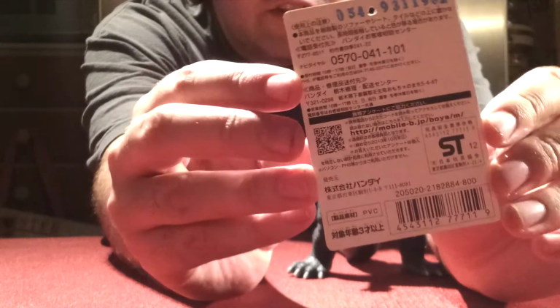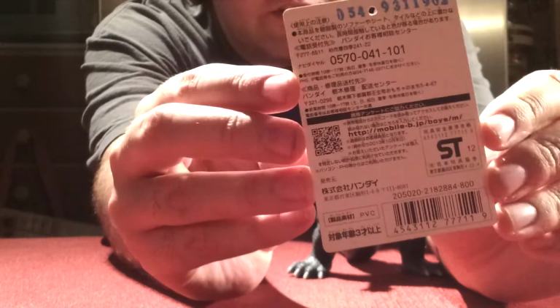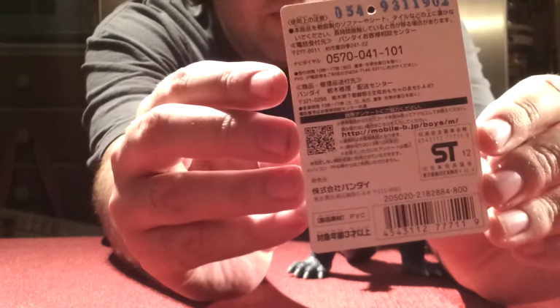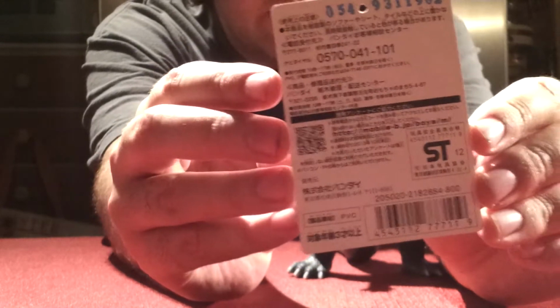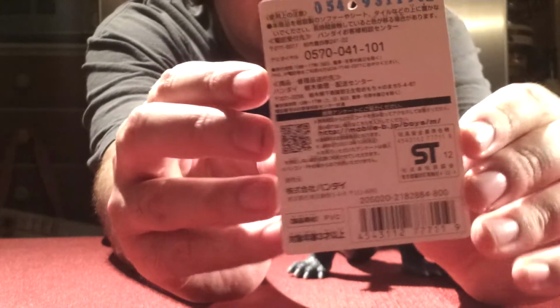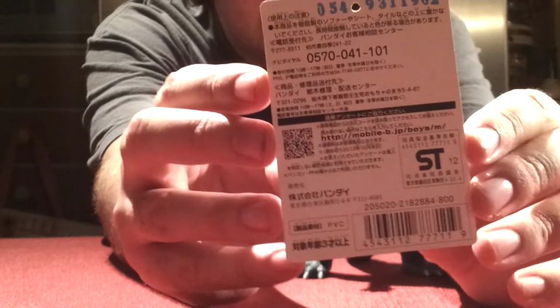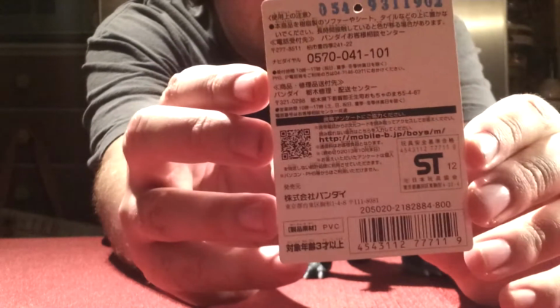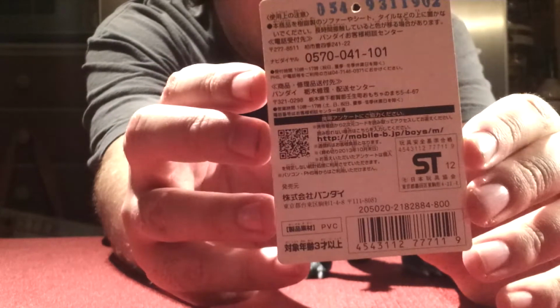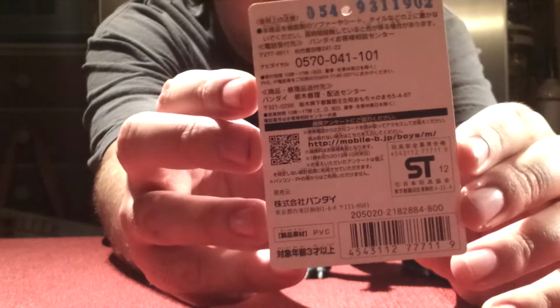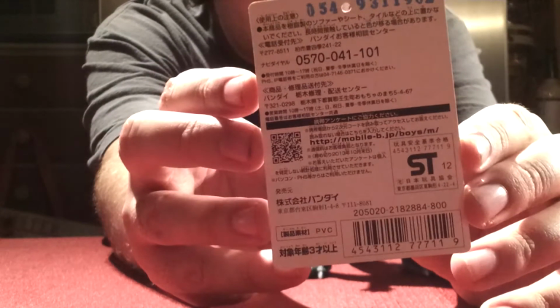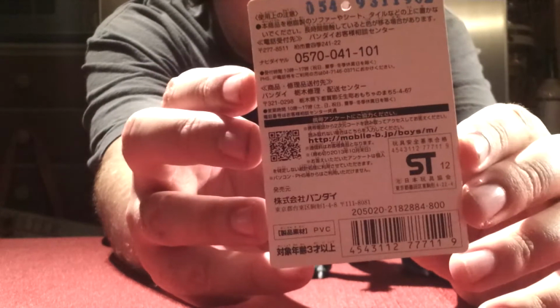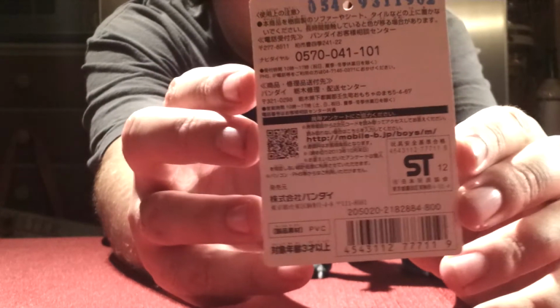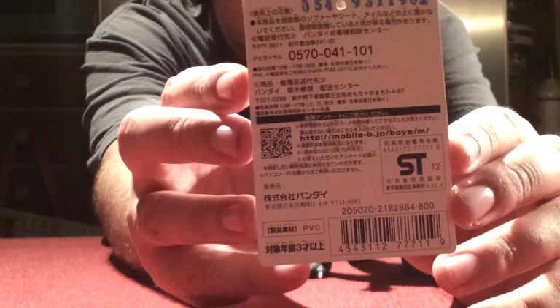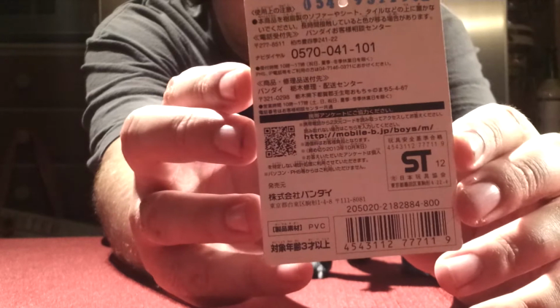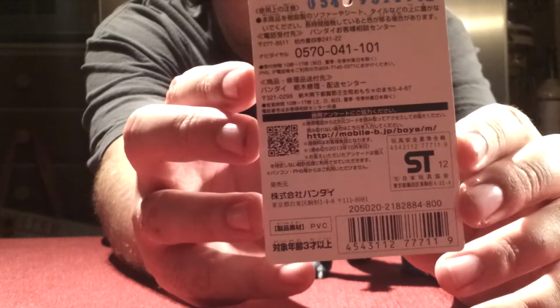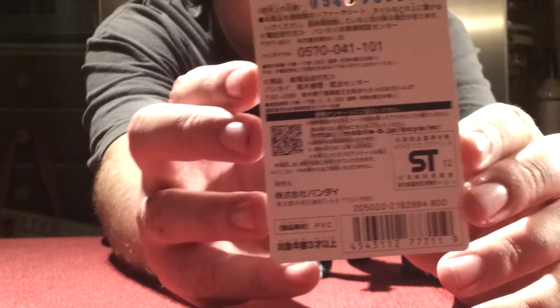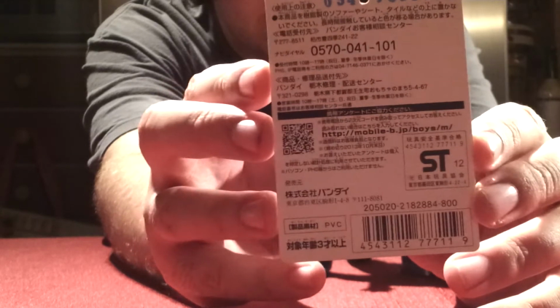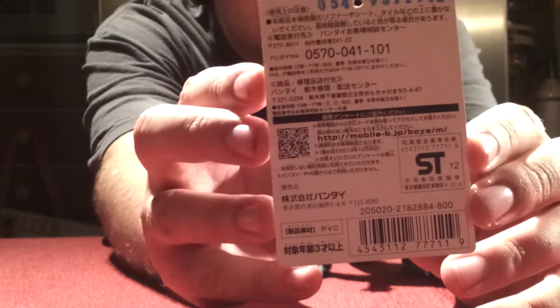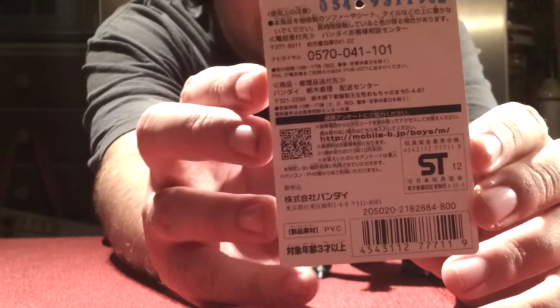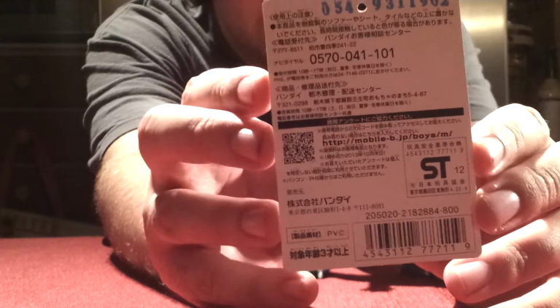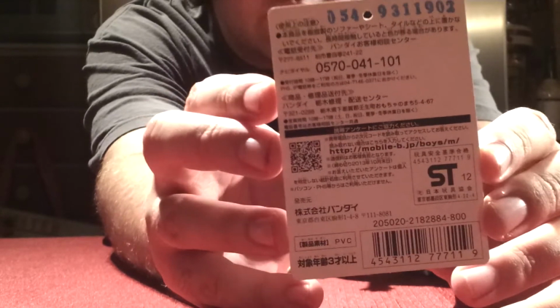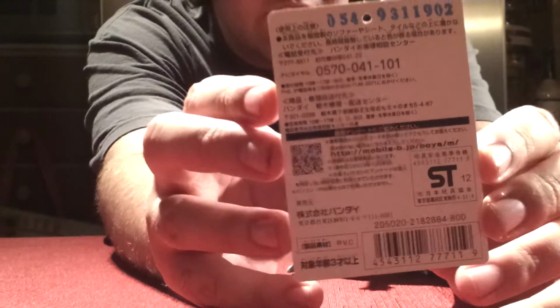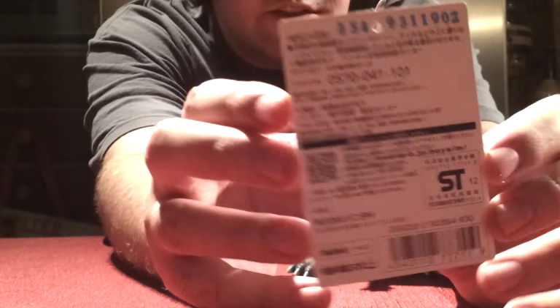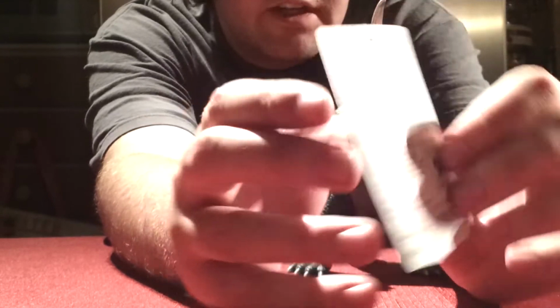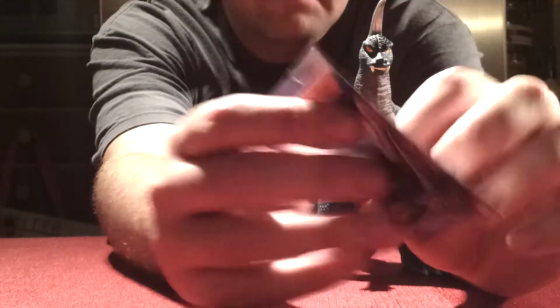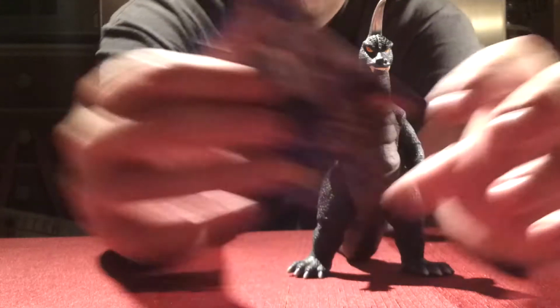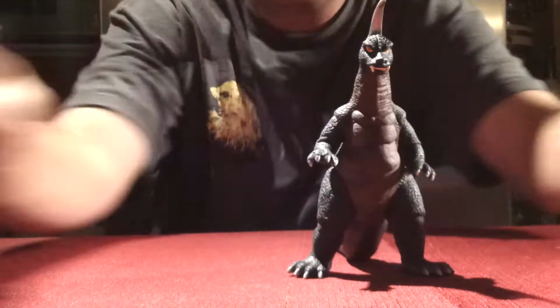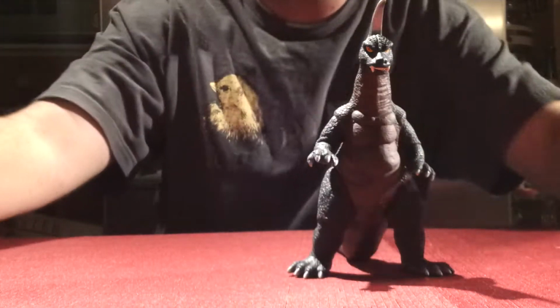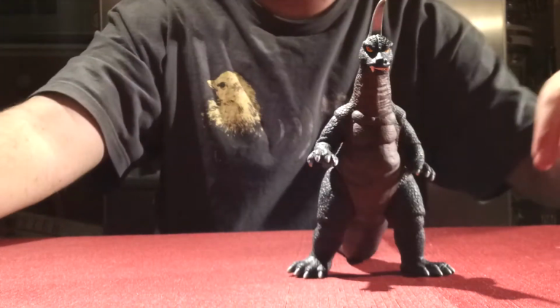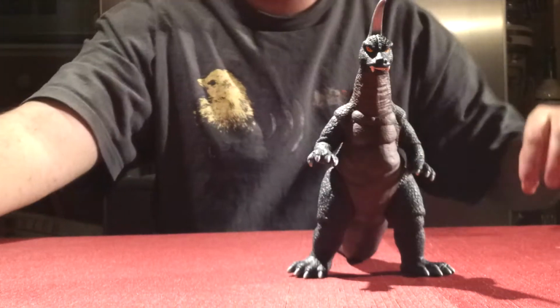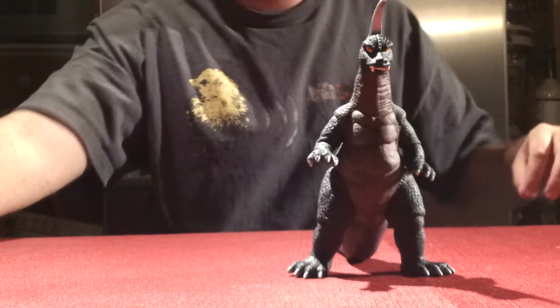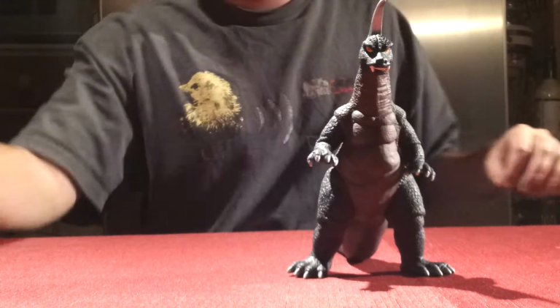Just your basic info on the back with the phone numbers and information and all that other stuff. So nothing too crazy there.